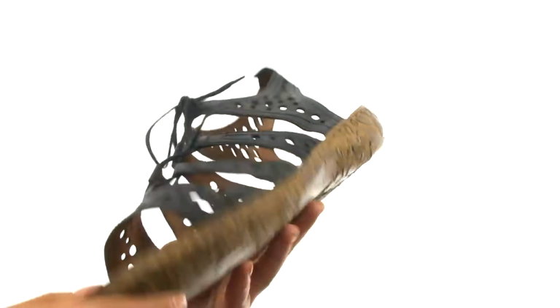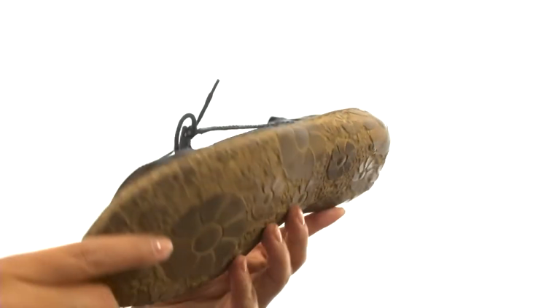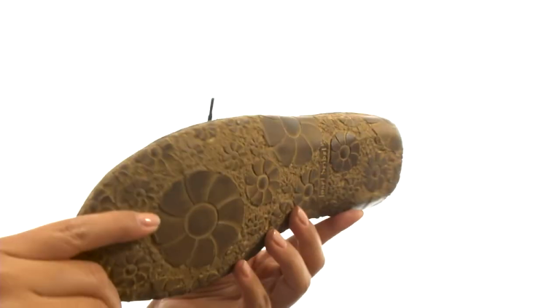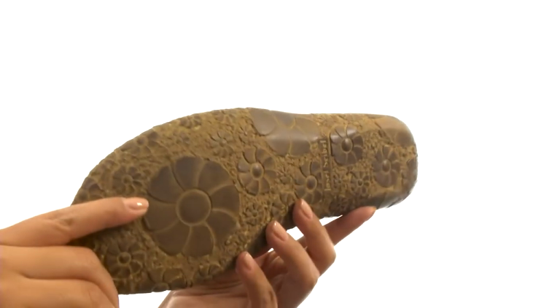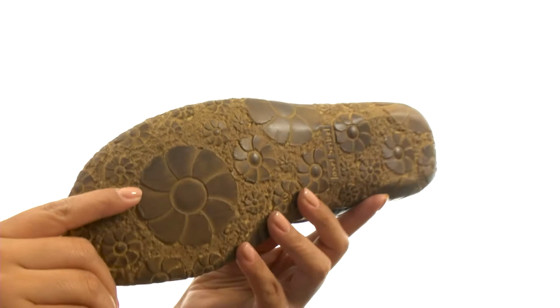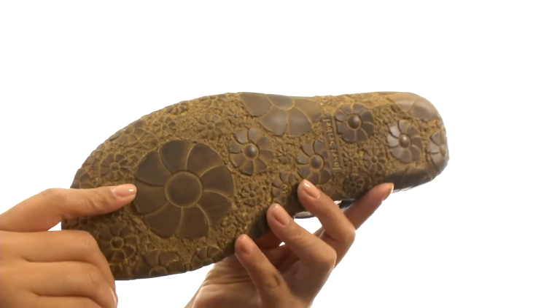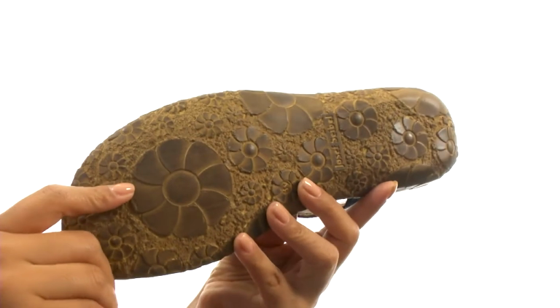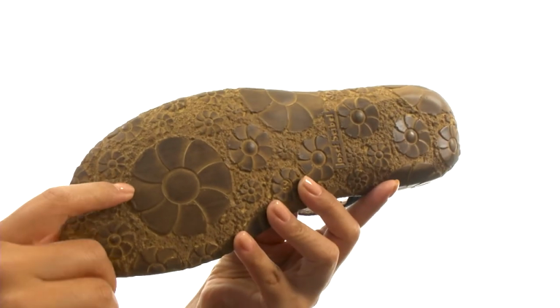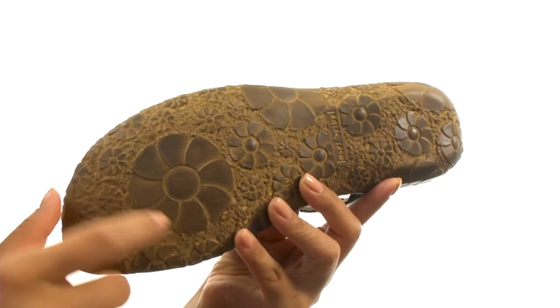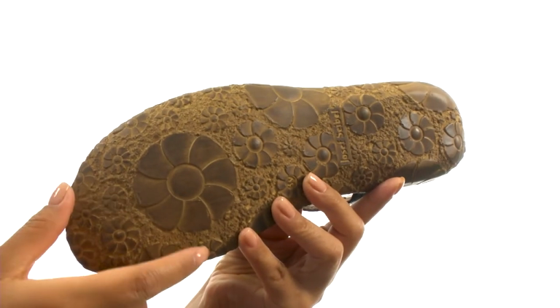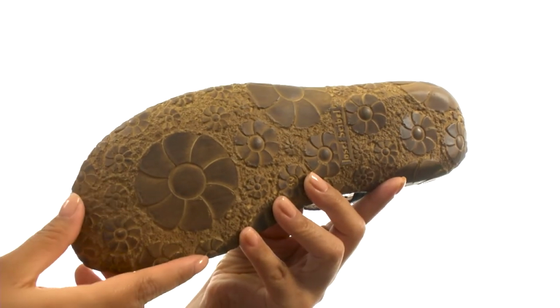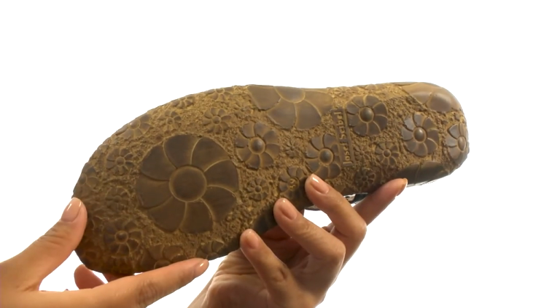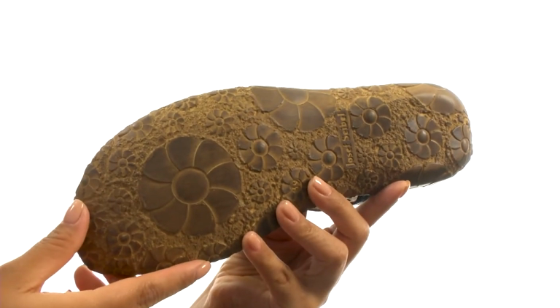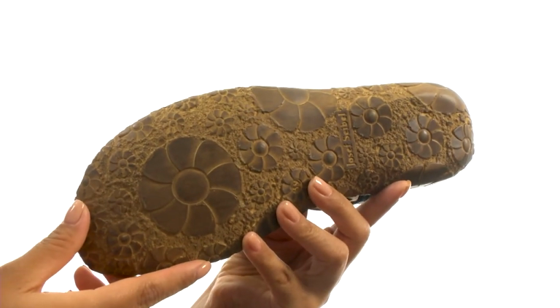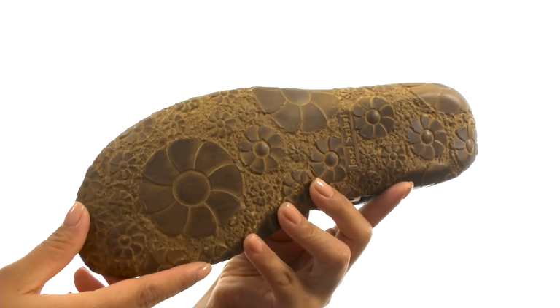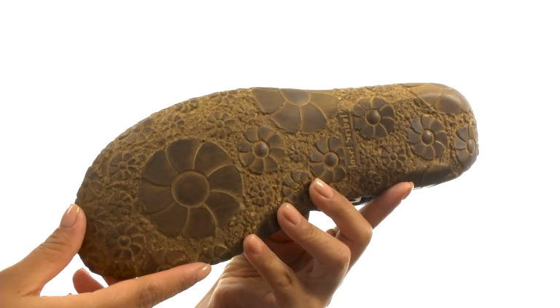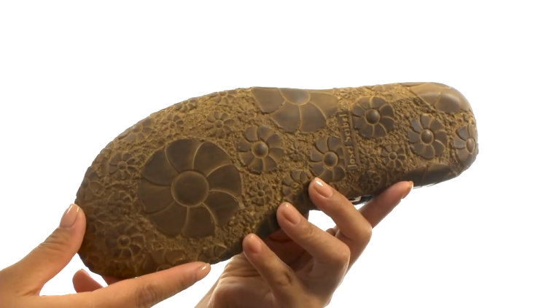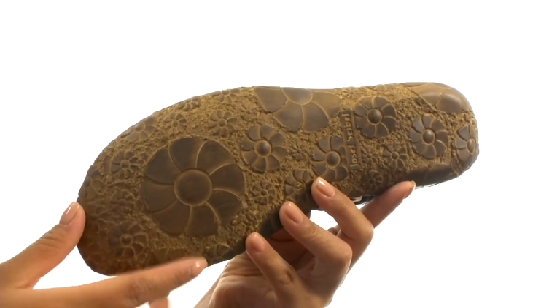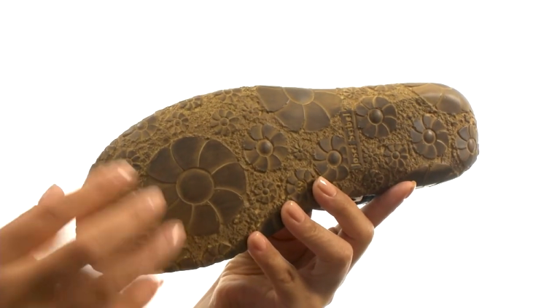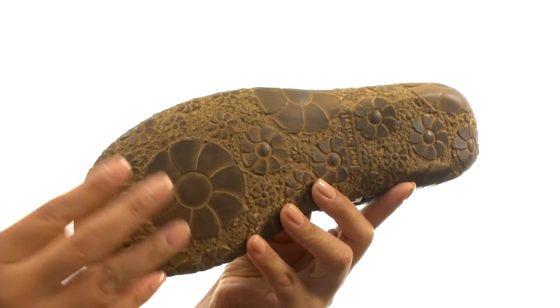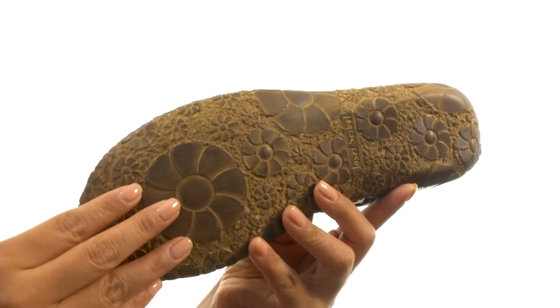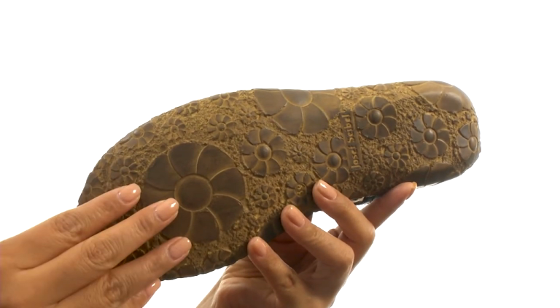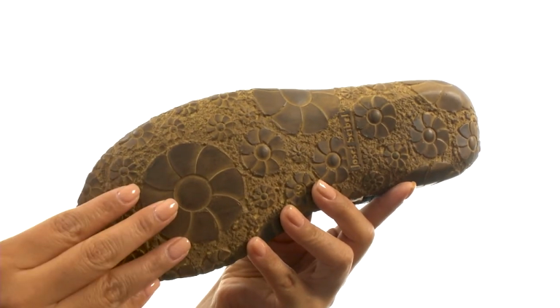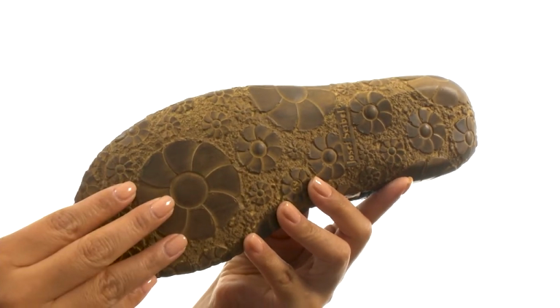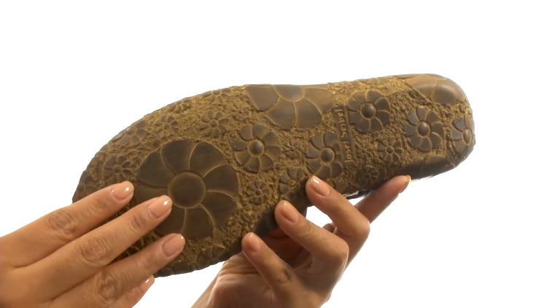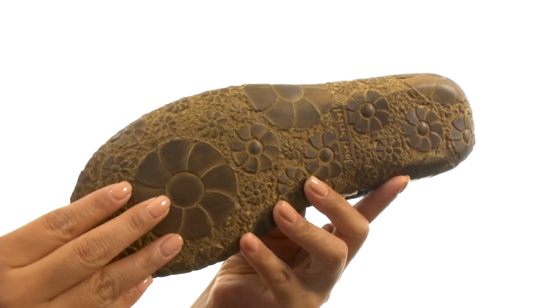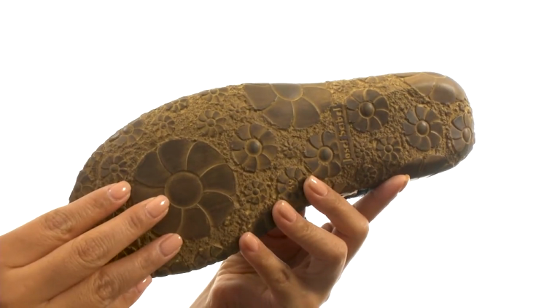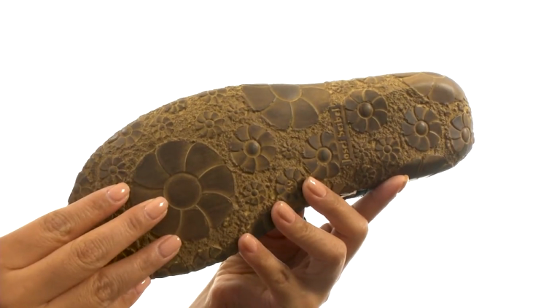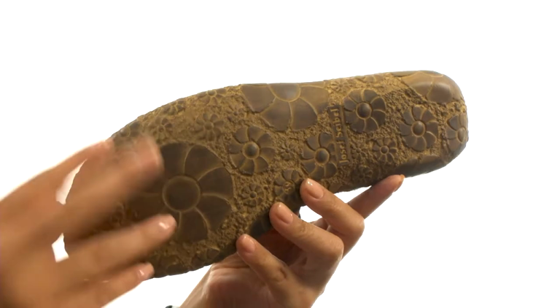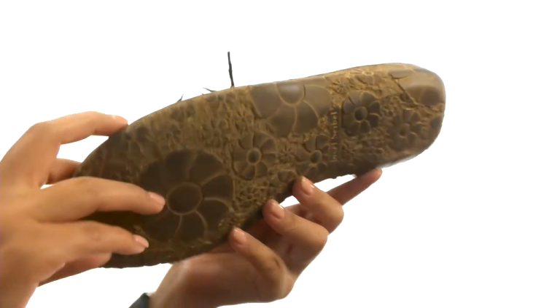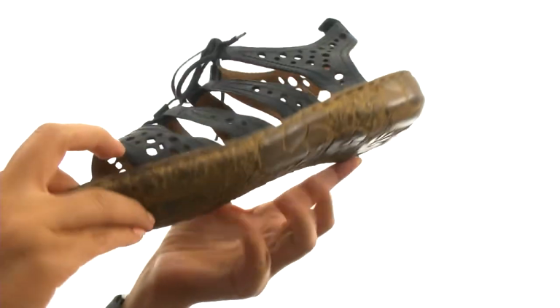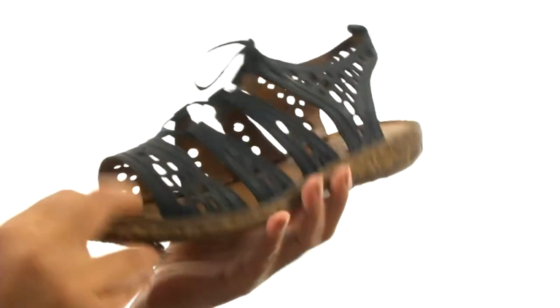Down at the bottom, there's a durable floral-inspired polyurethane outsole that absorbs shock and provides amazing flexibility.